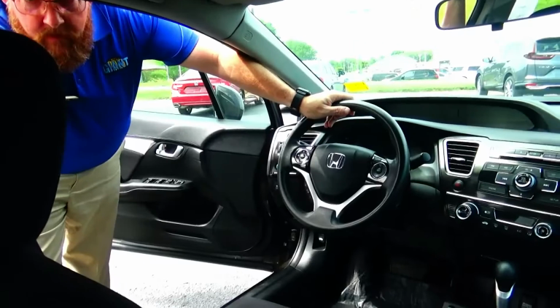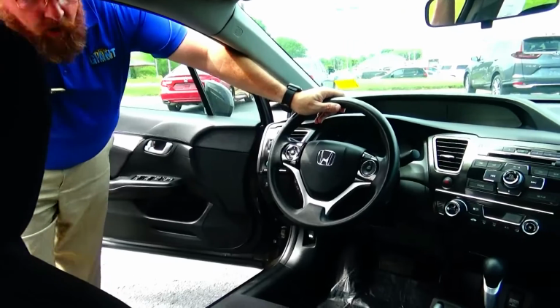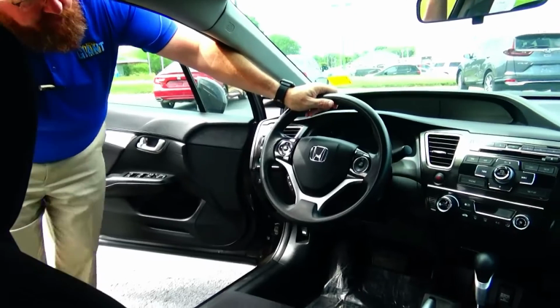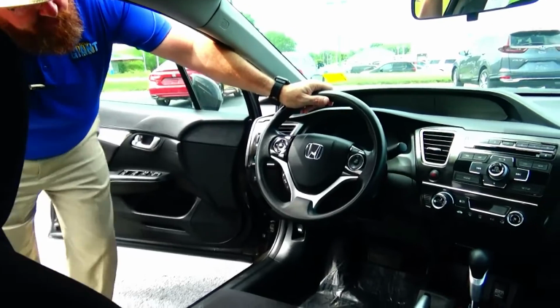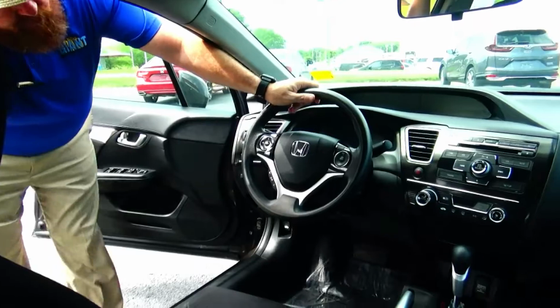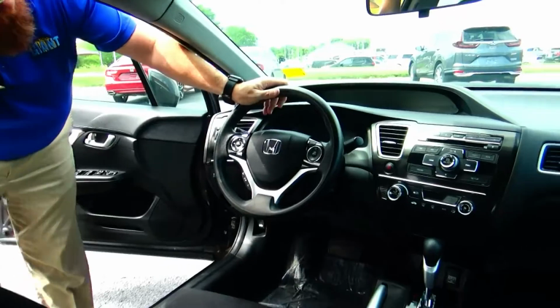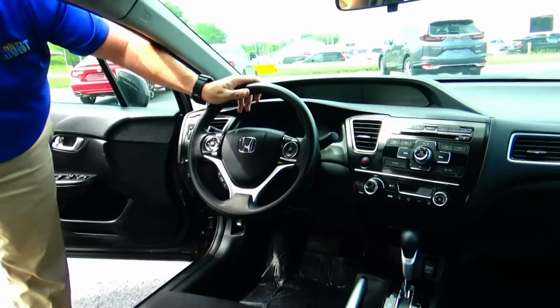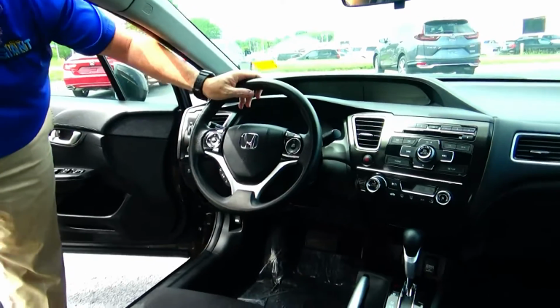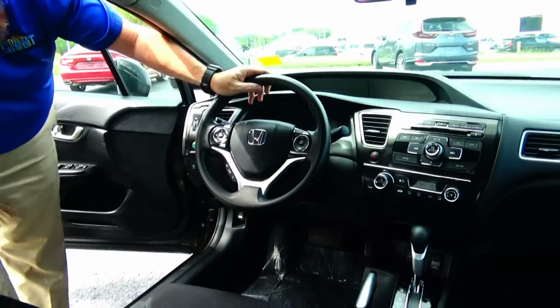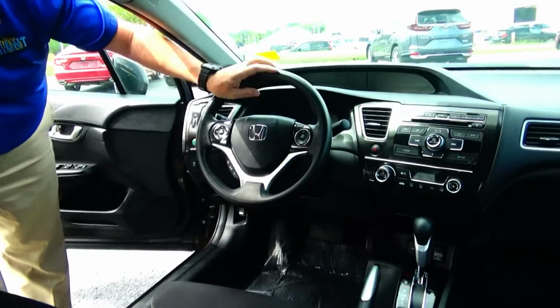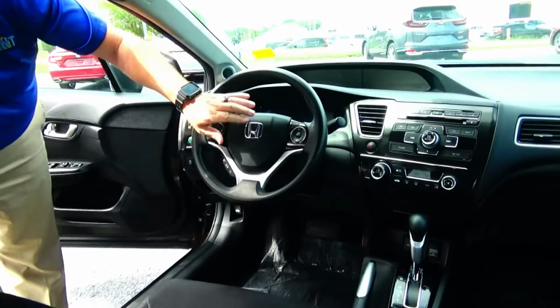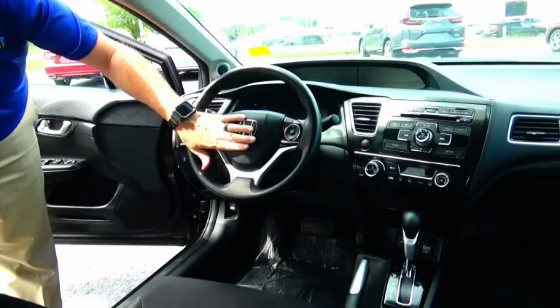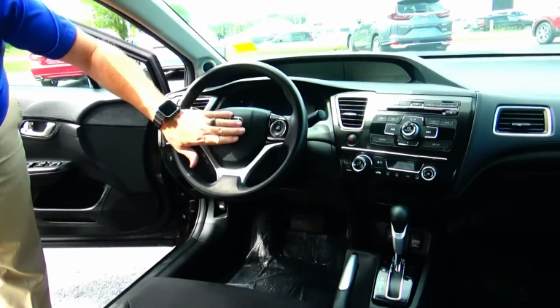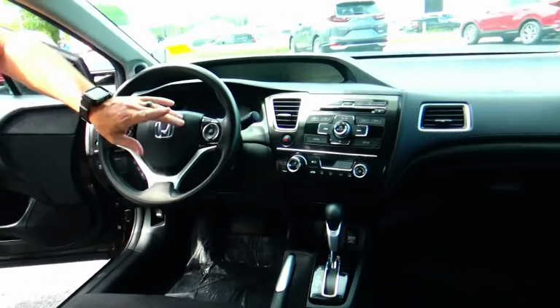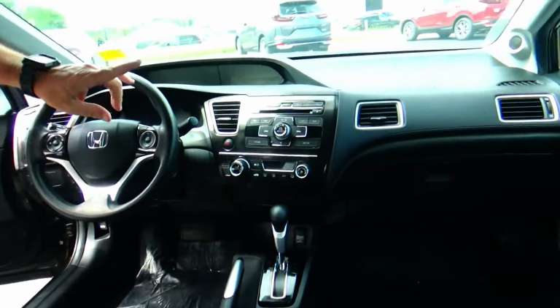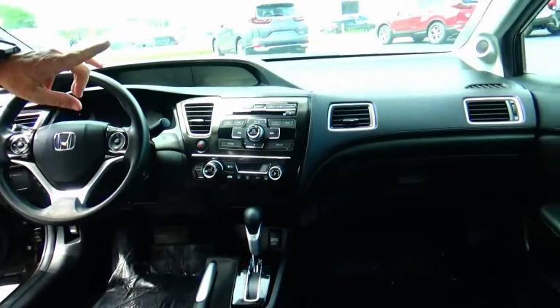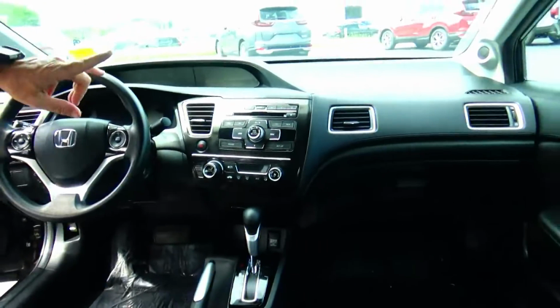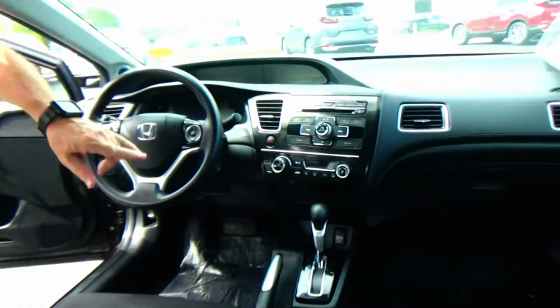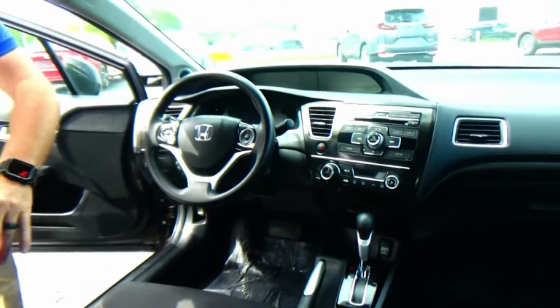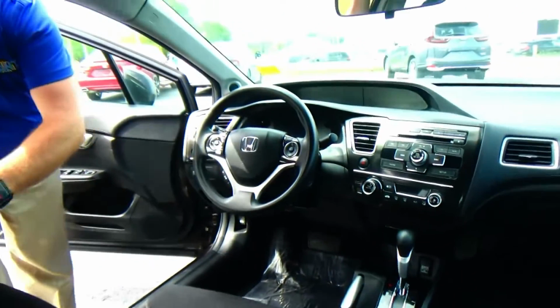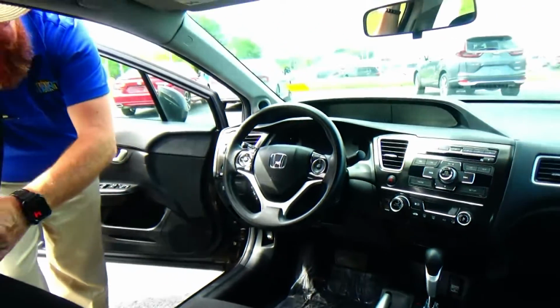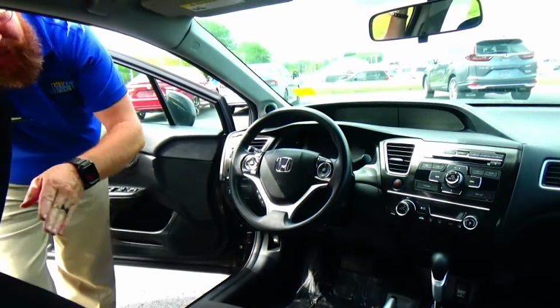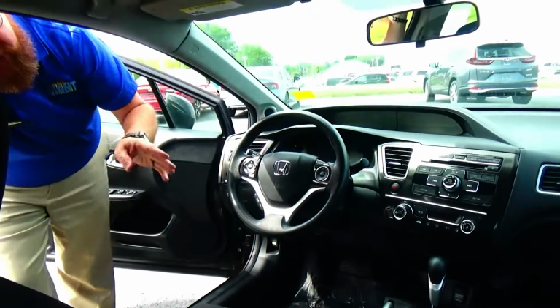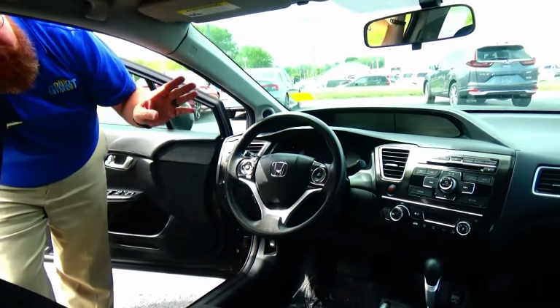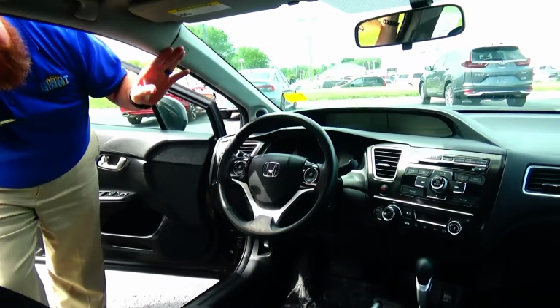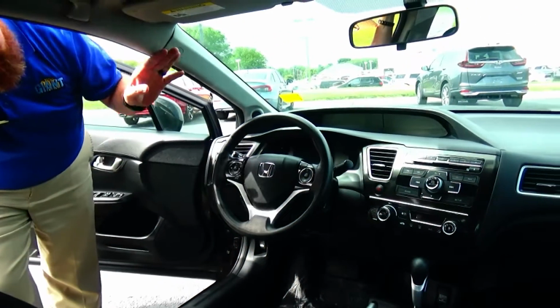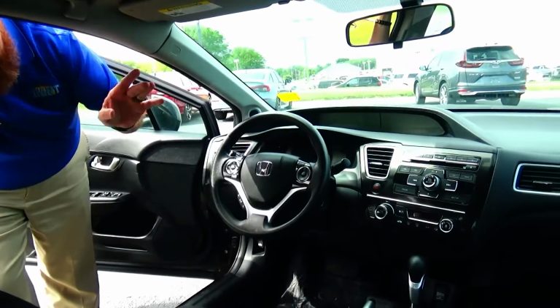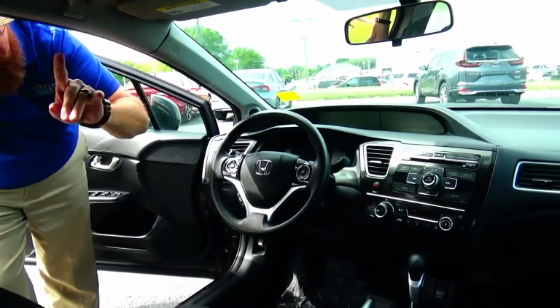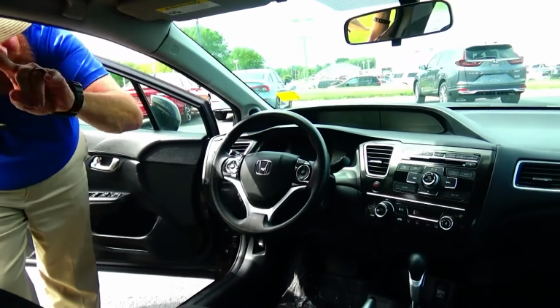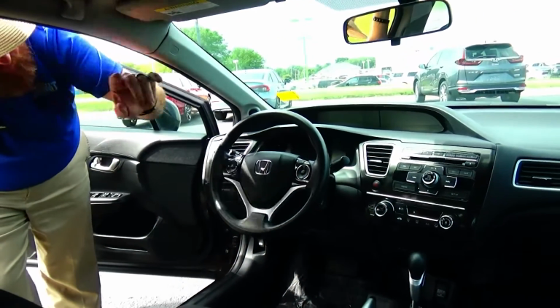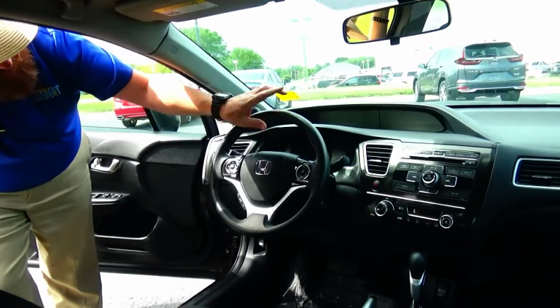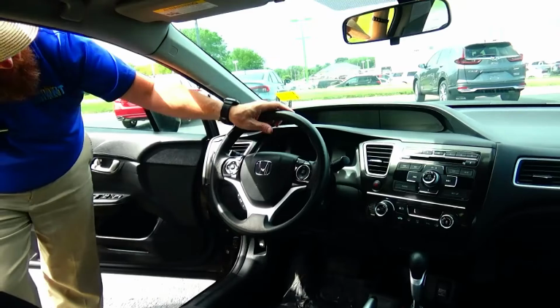On the interior, you have safety for everyone: reduced-force driver and passenger side airbags, side impact airbags, and side curtain airbags front and back.